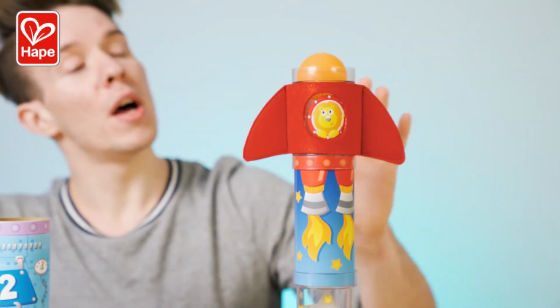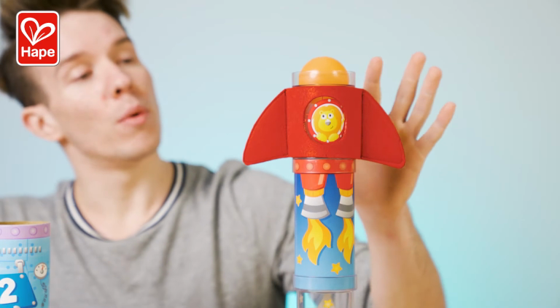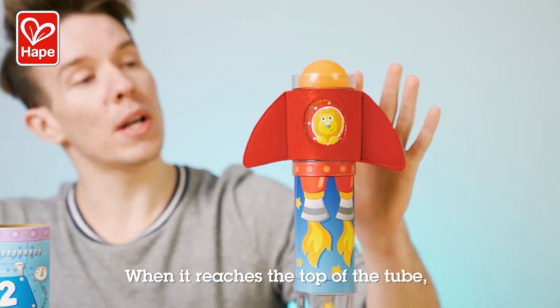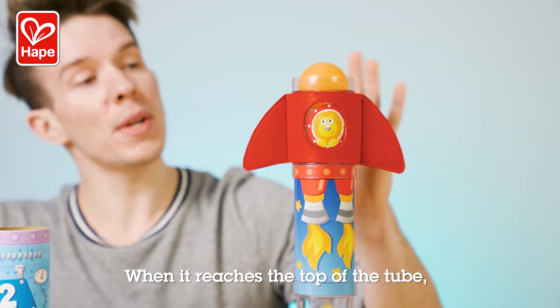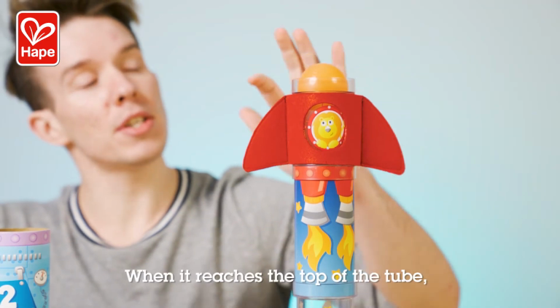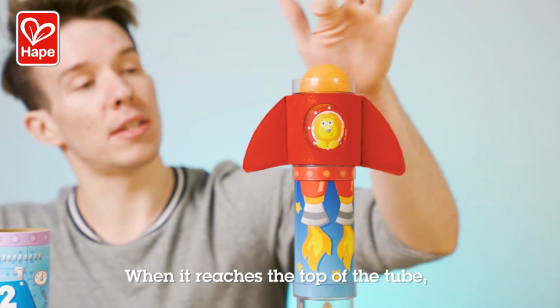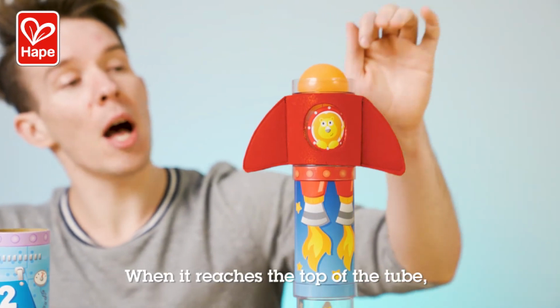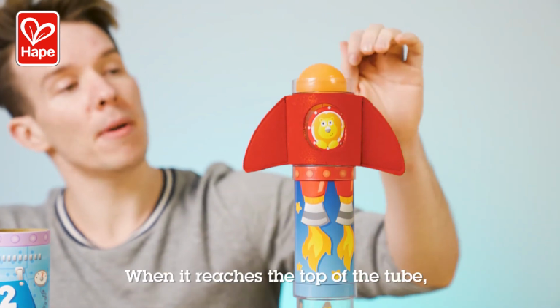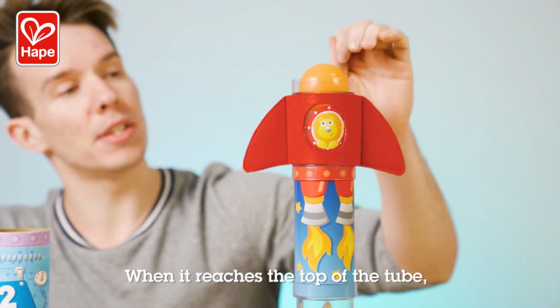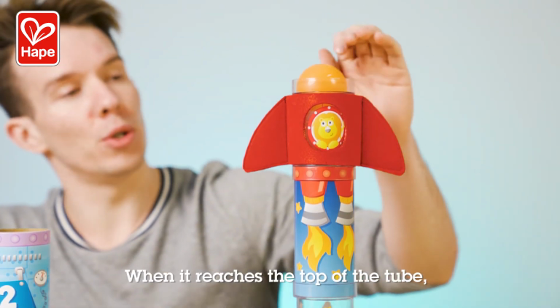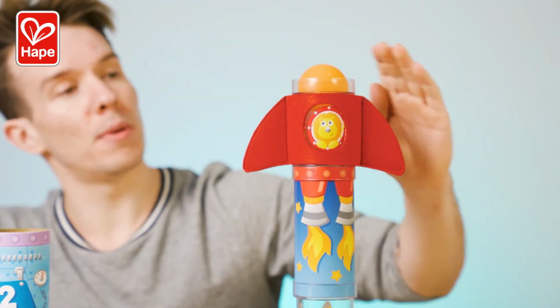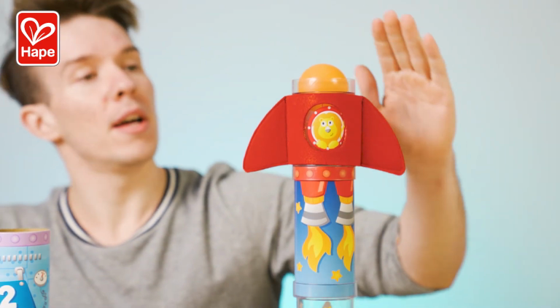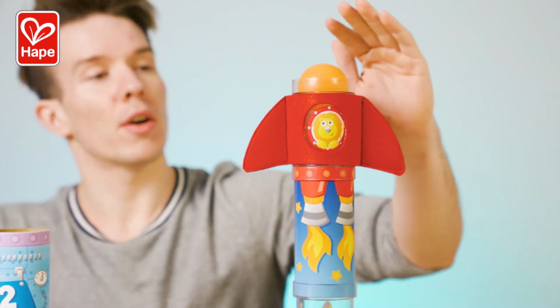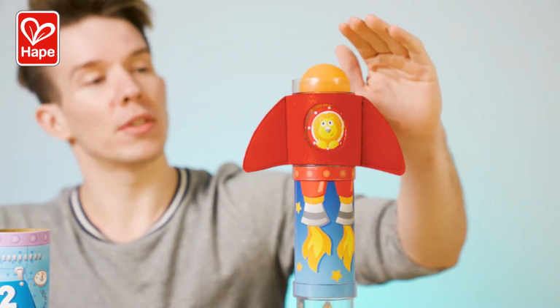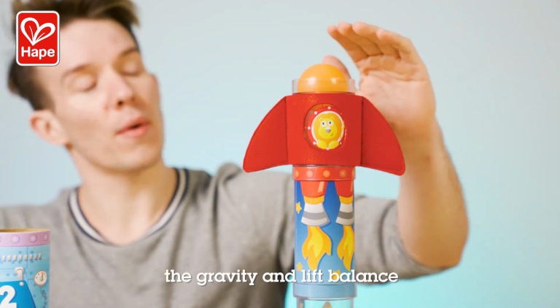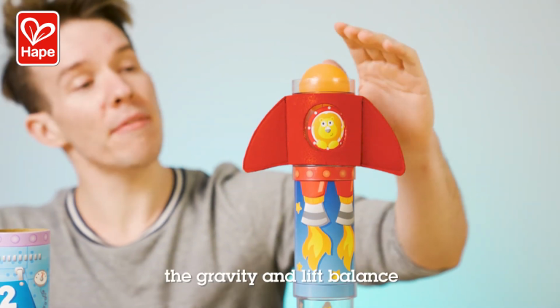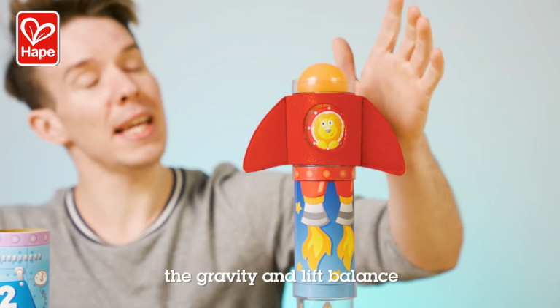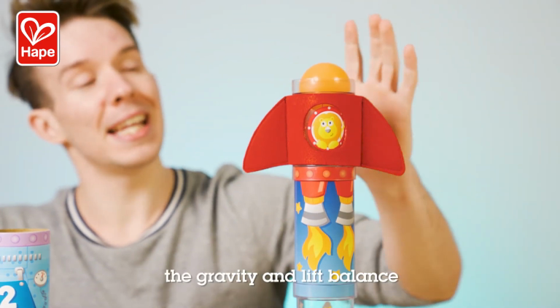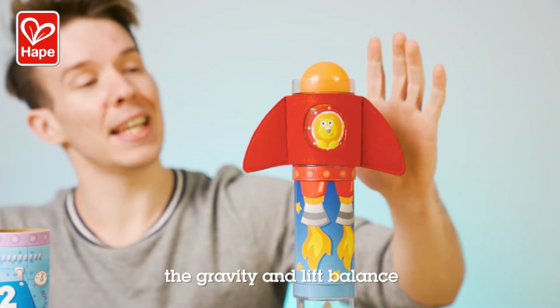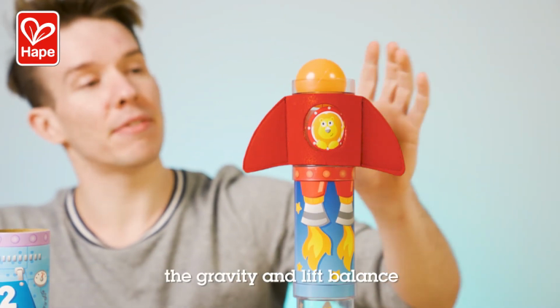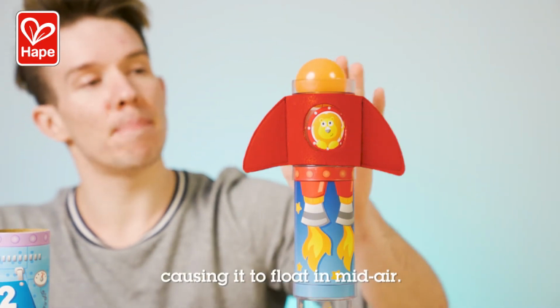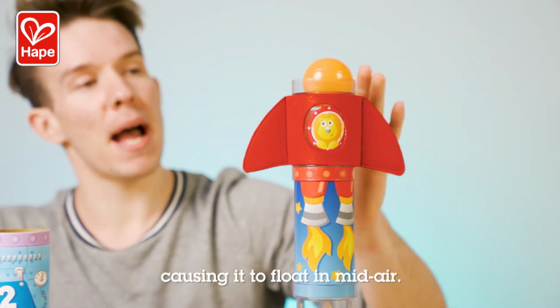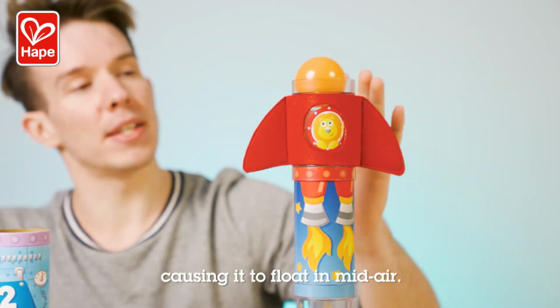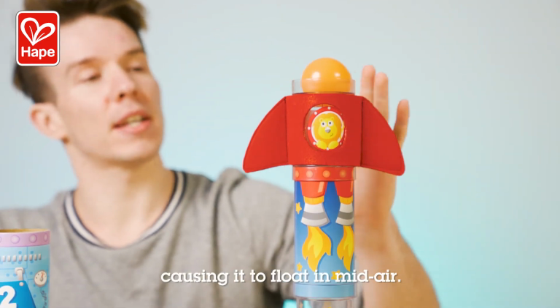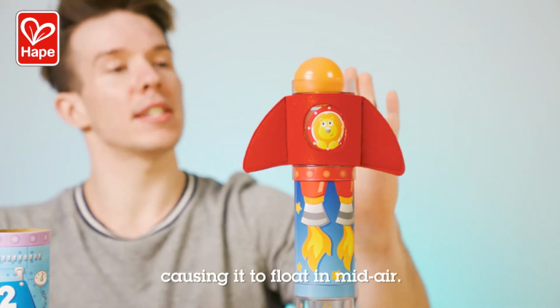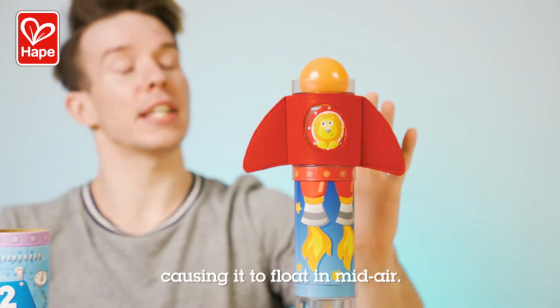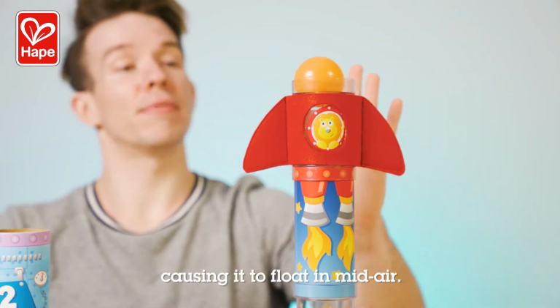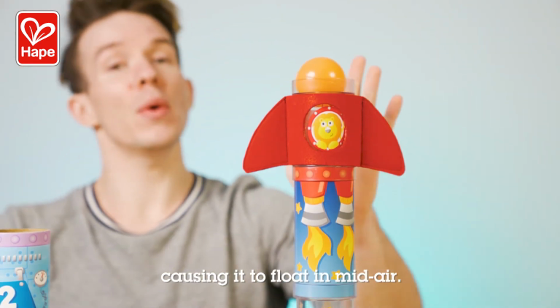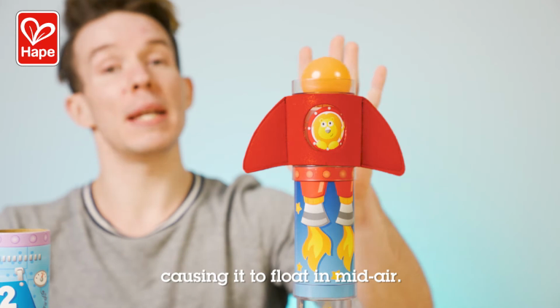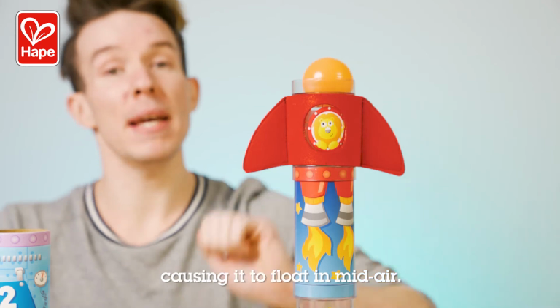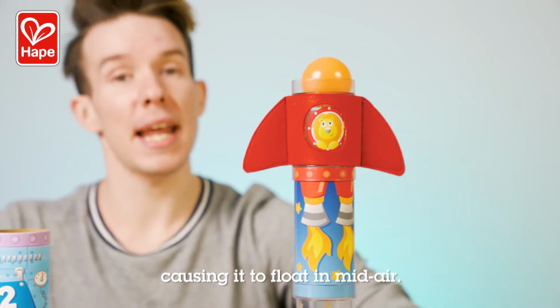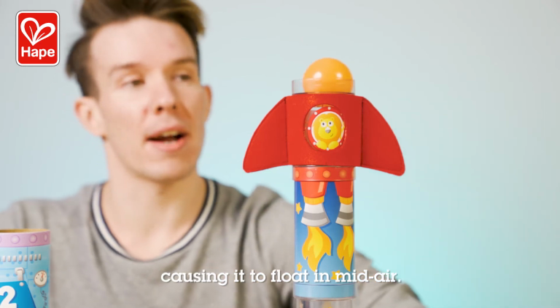When it reaches the top of the tube, the gravity and lift balance, causing it to float in mid-air.